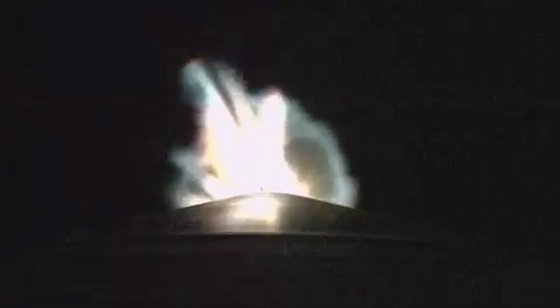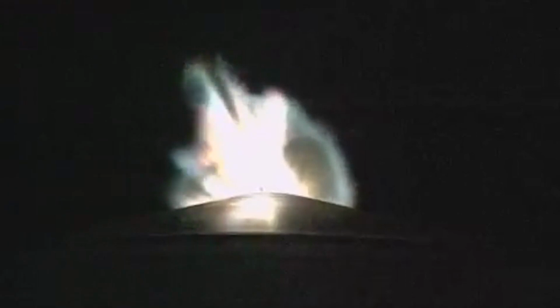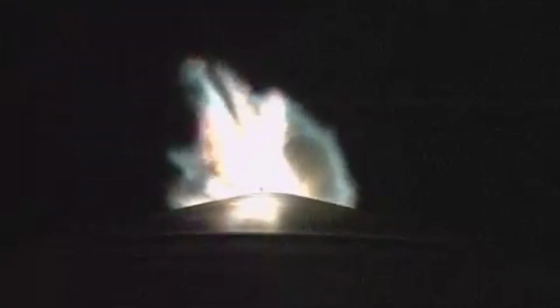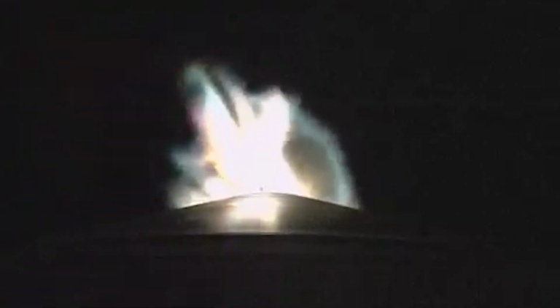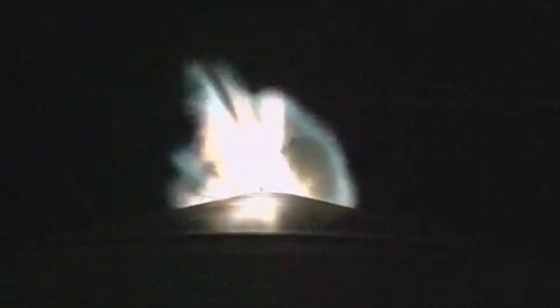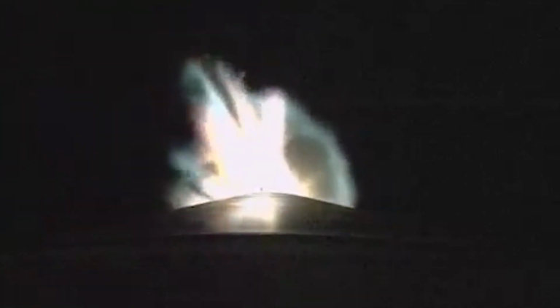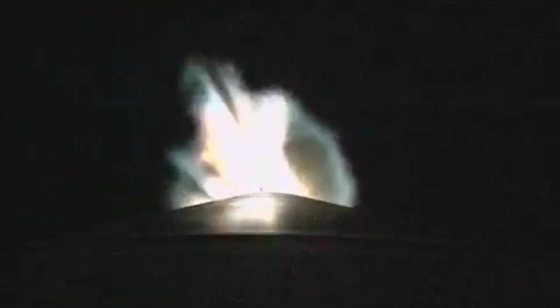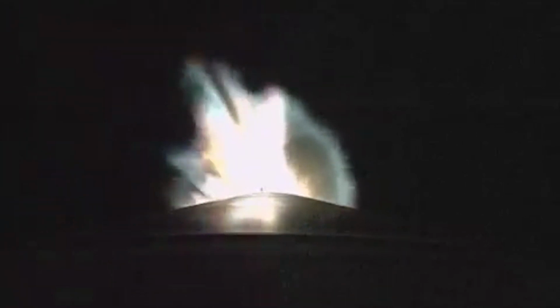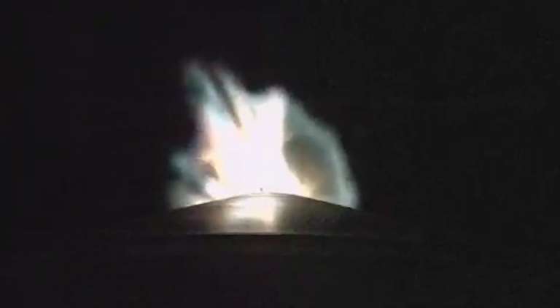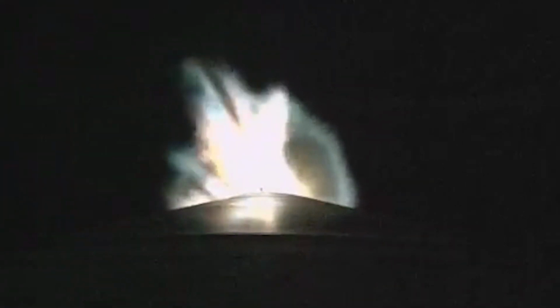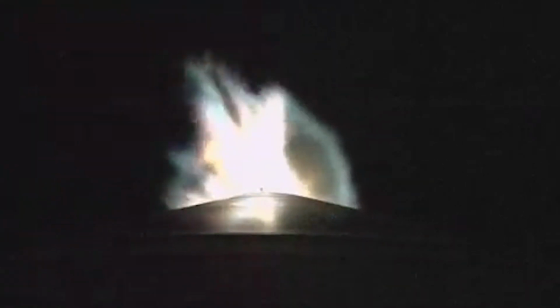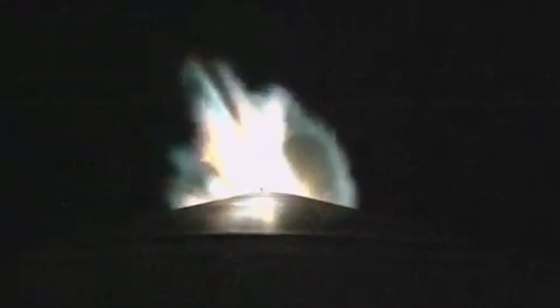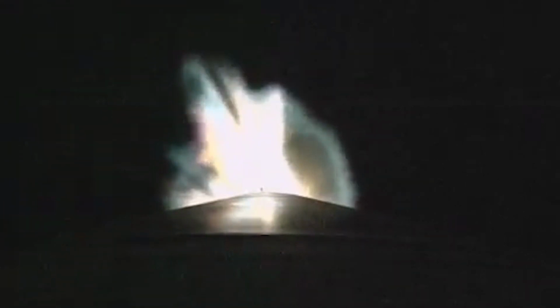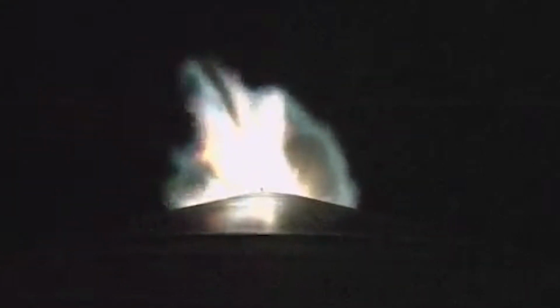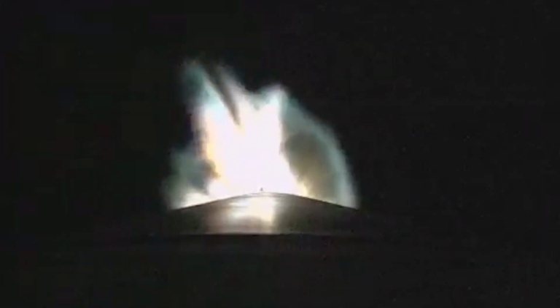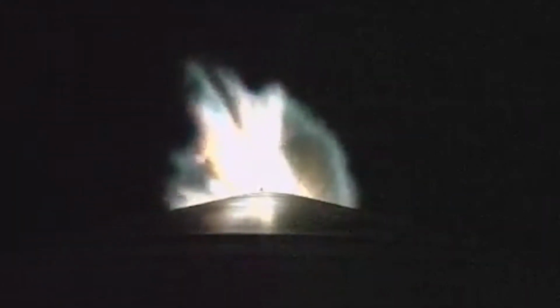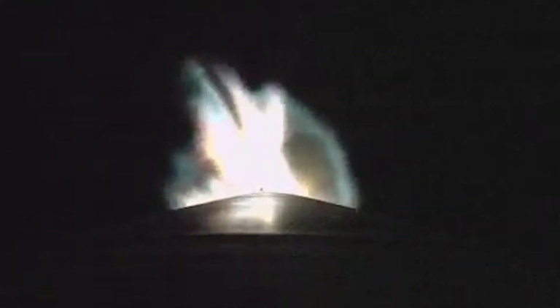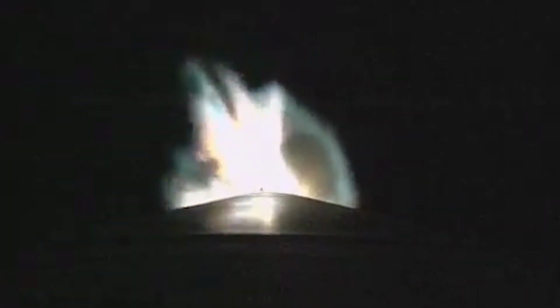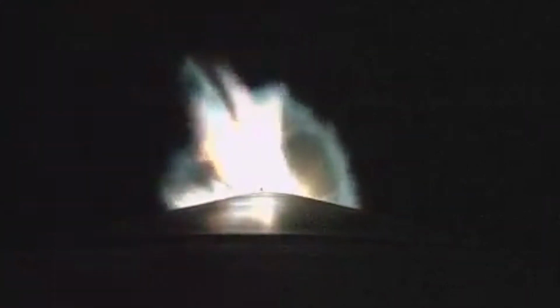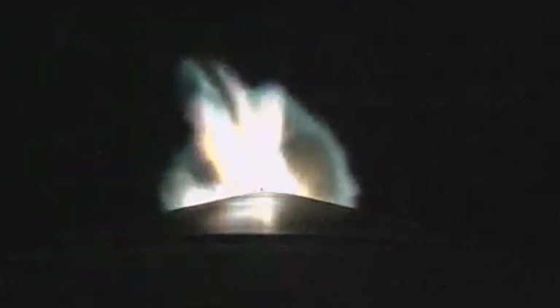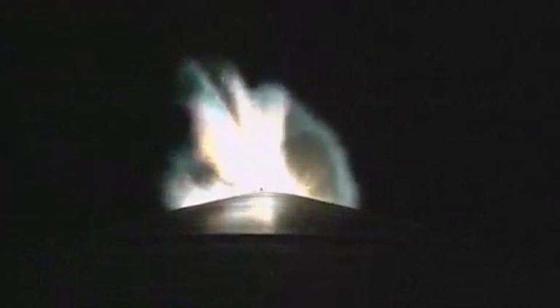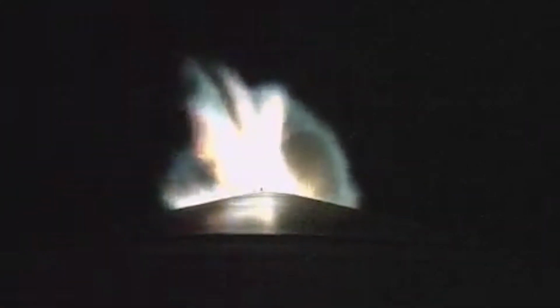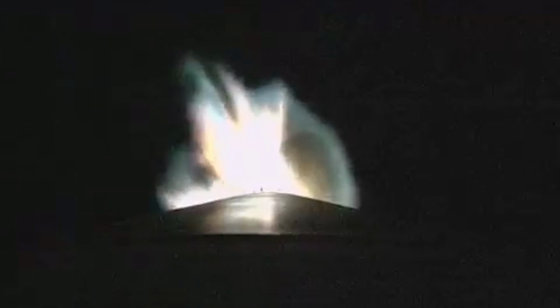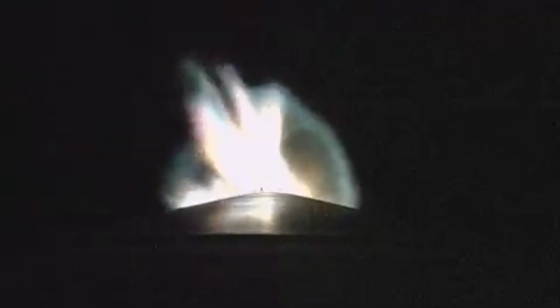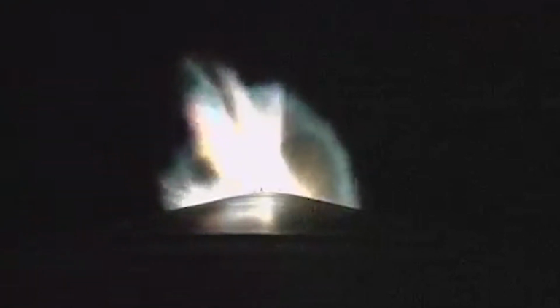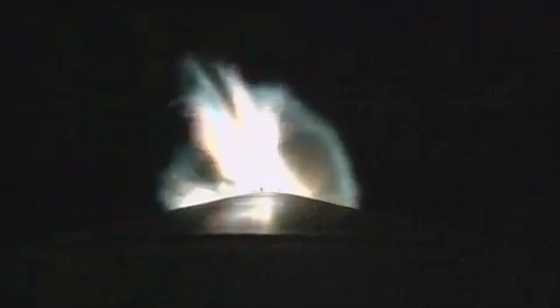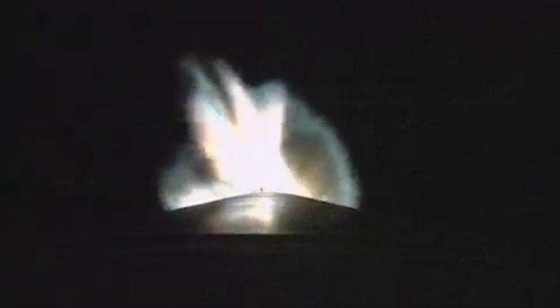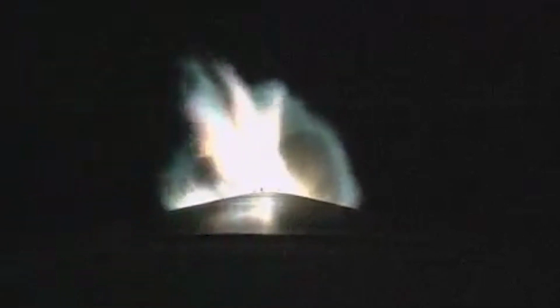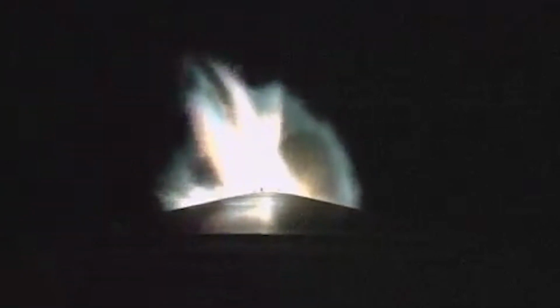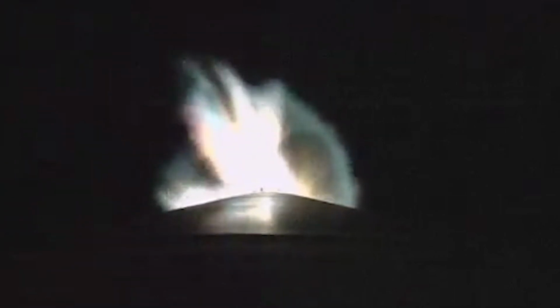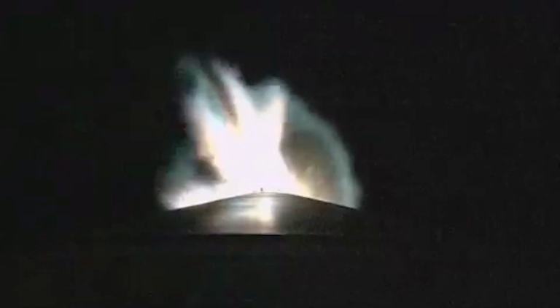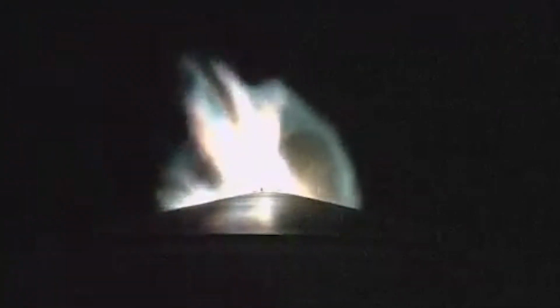Current altitude is 30 miles, downrange distance 43 miles, current velocity 4,542 miles per hour.